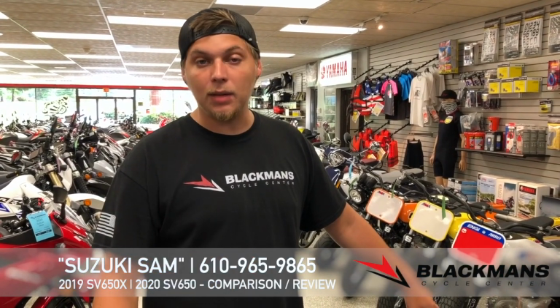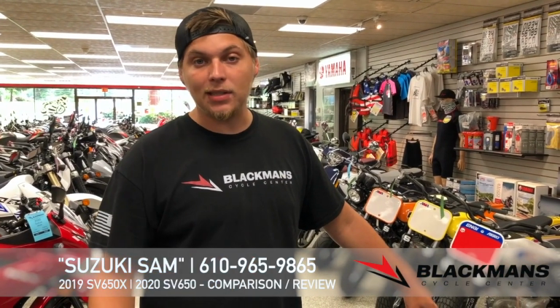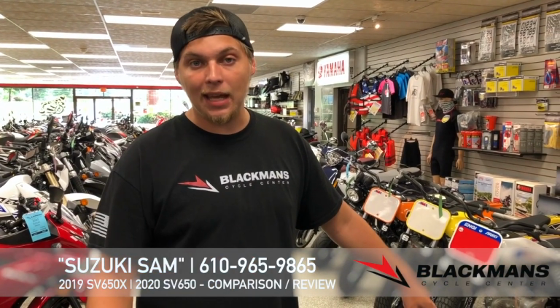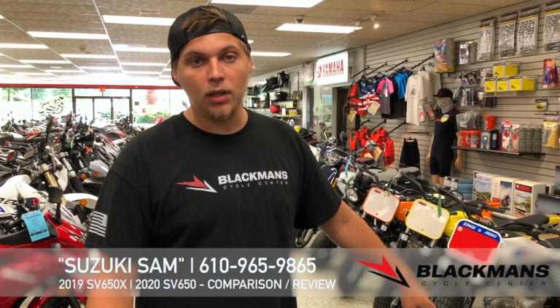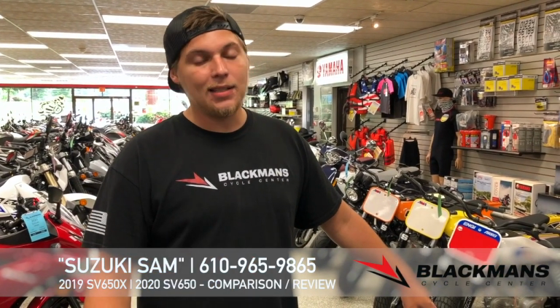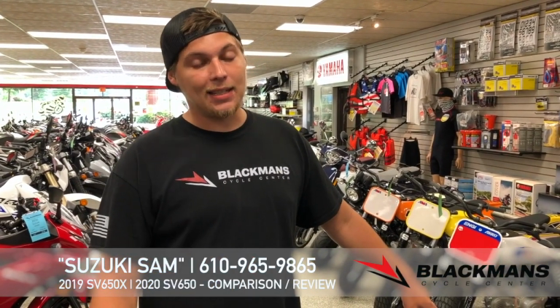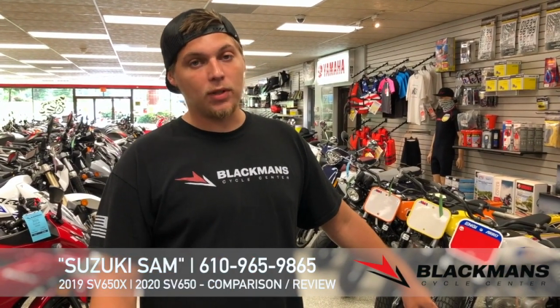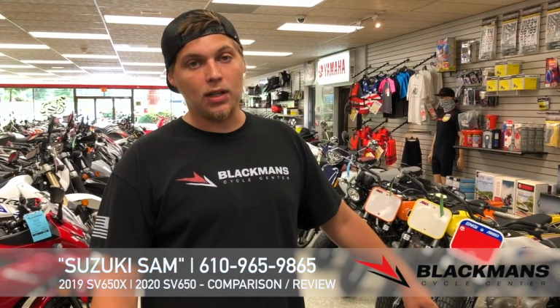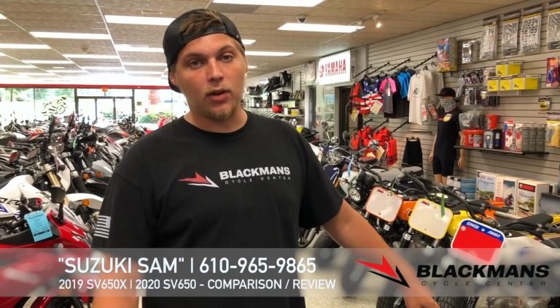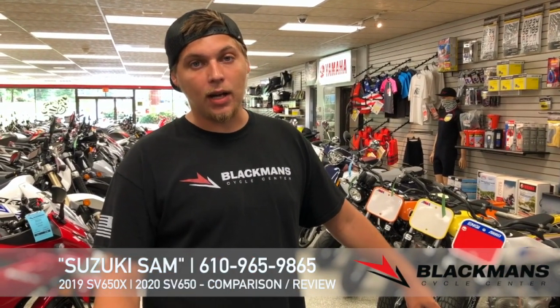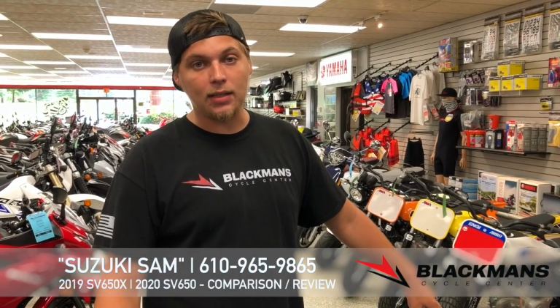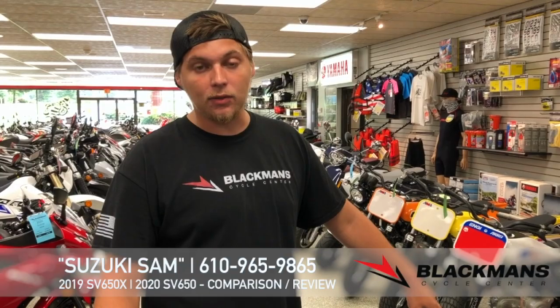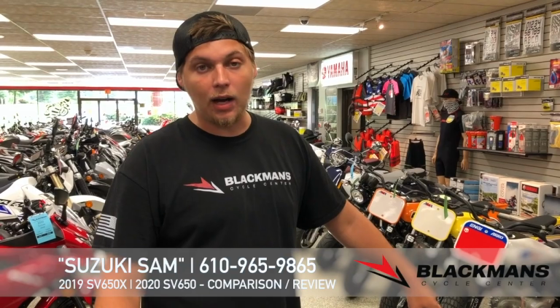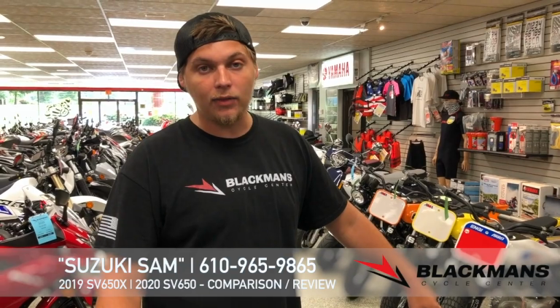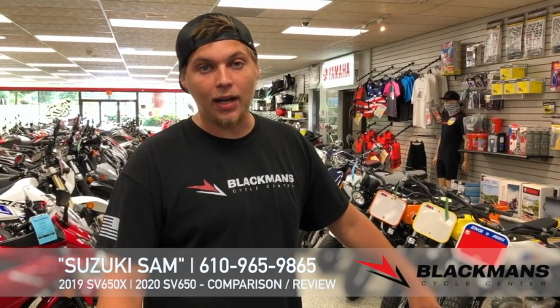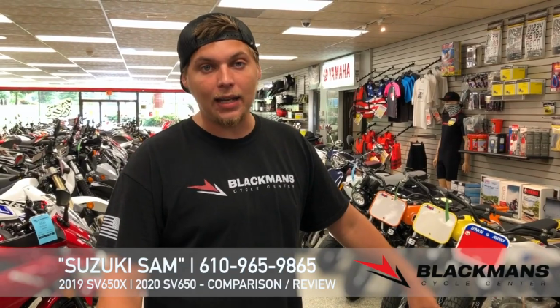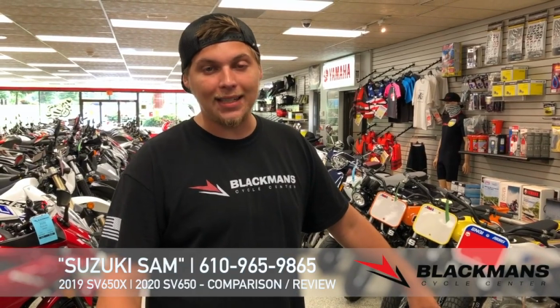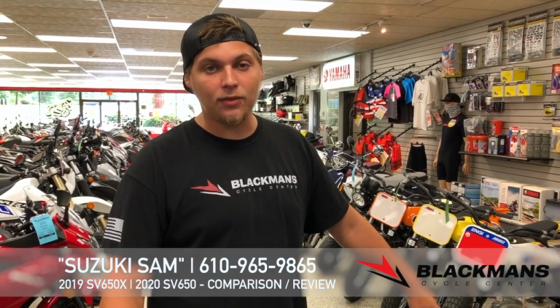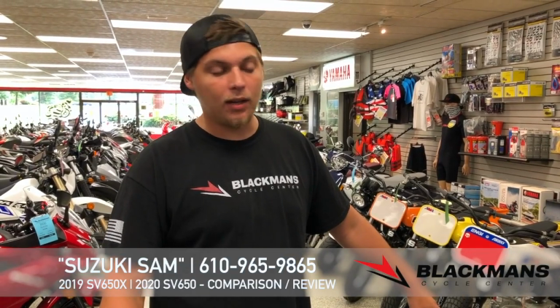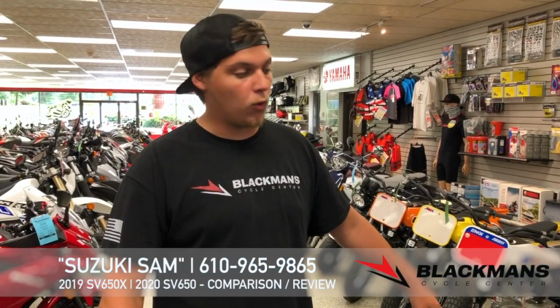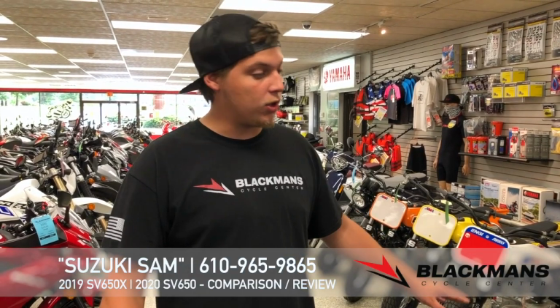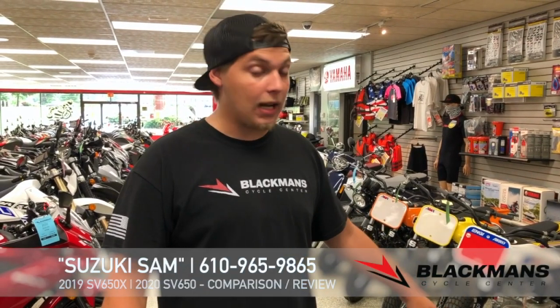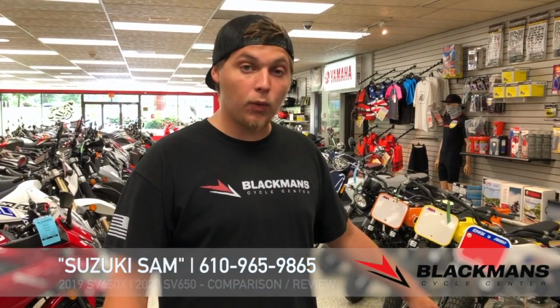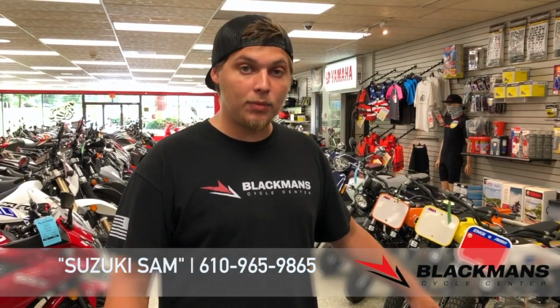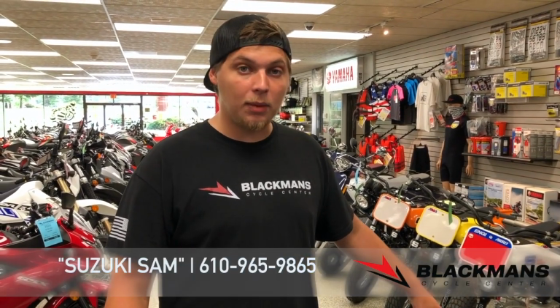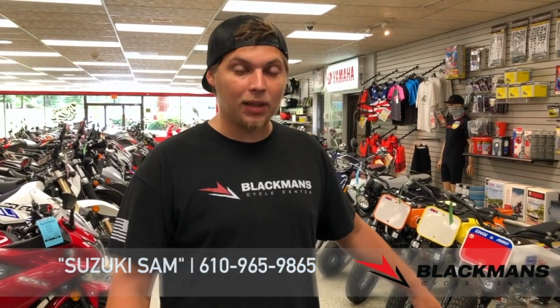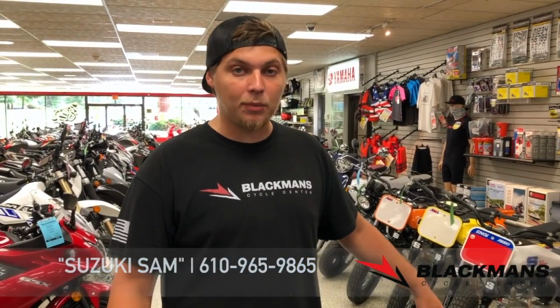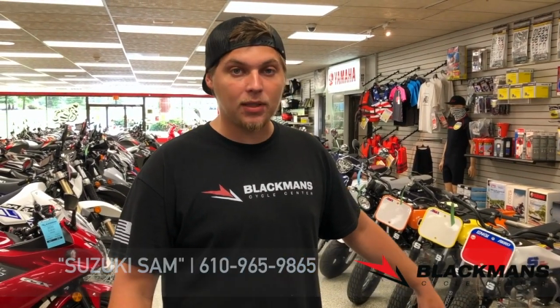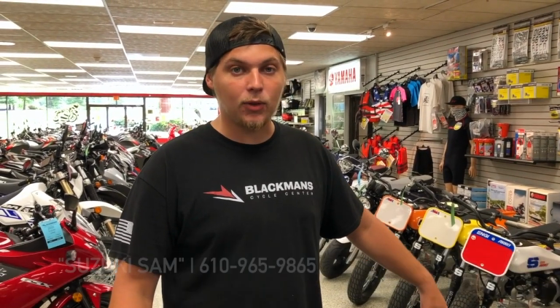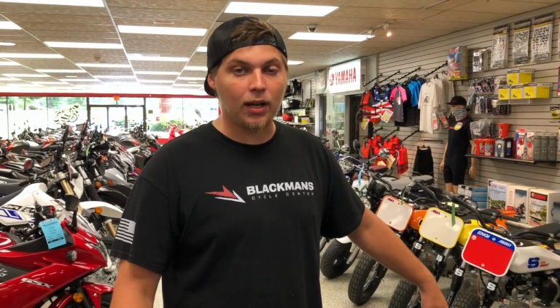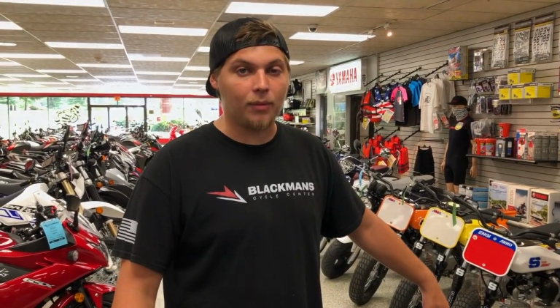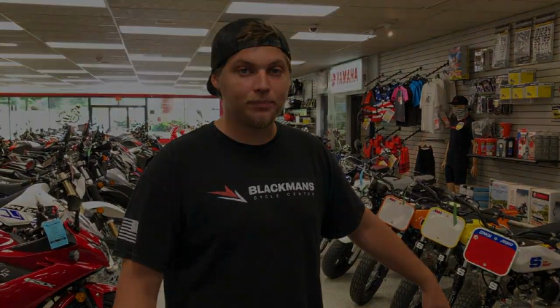My name is Sam, 610-965-9865, or check out the website BlackmanCycle.com. See you next time. Bye.